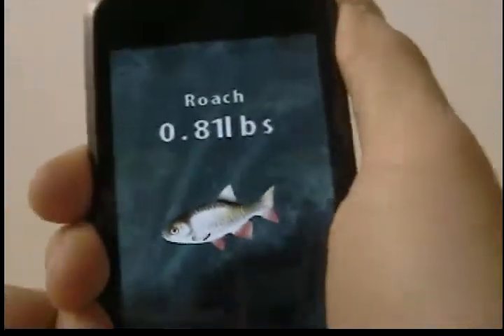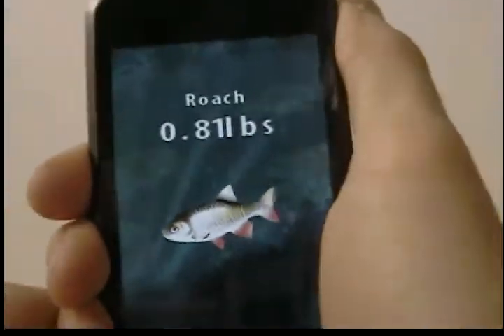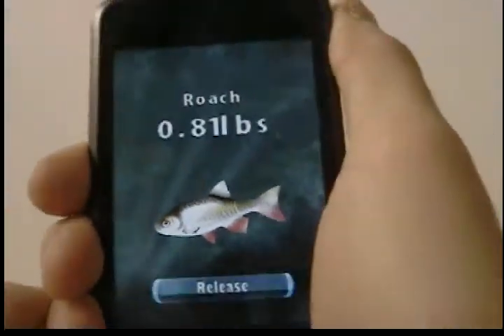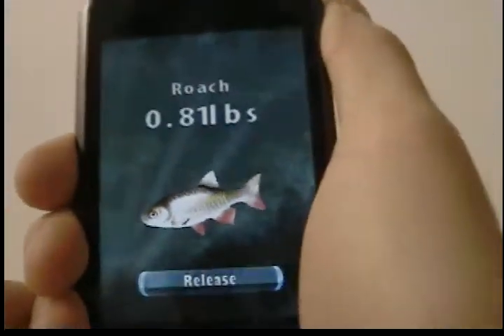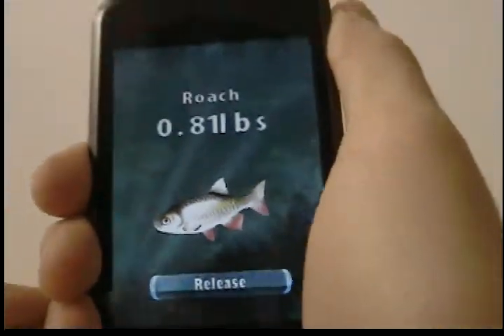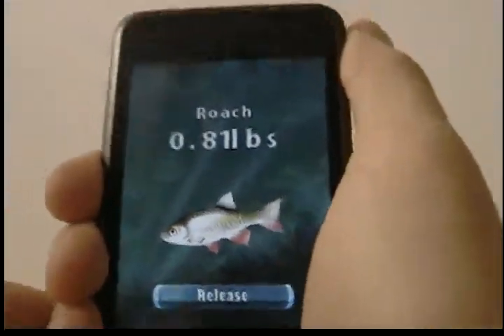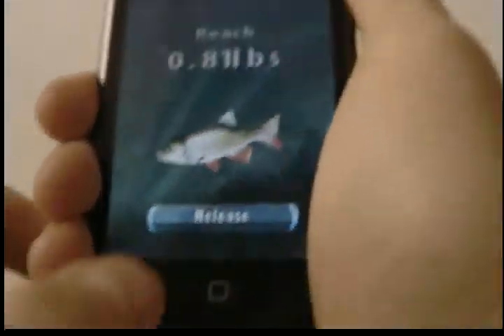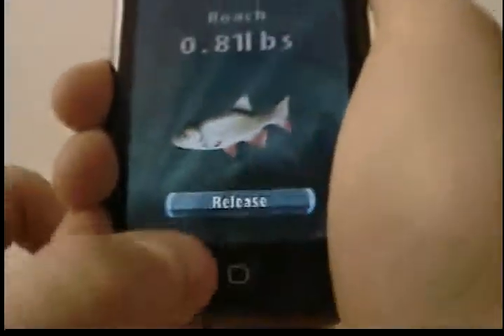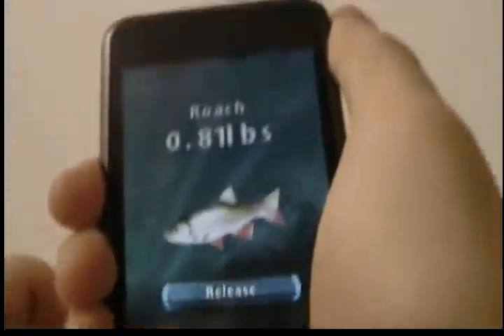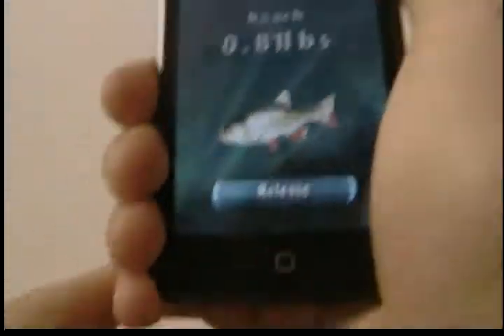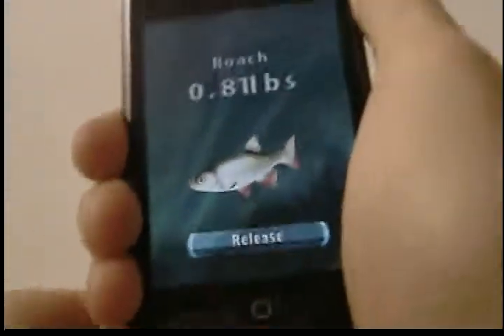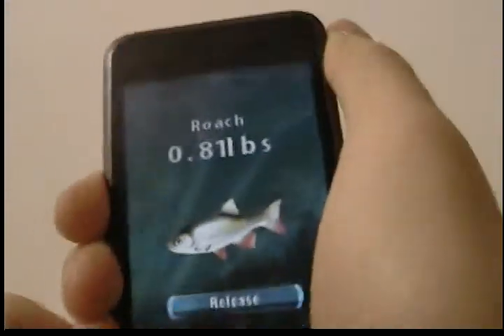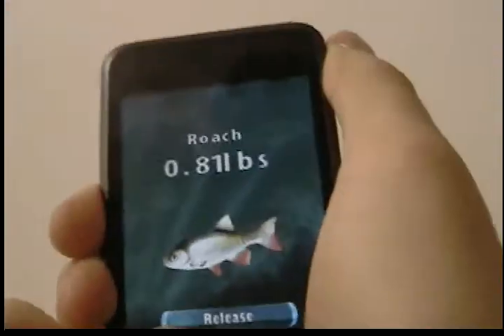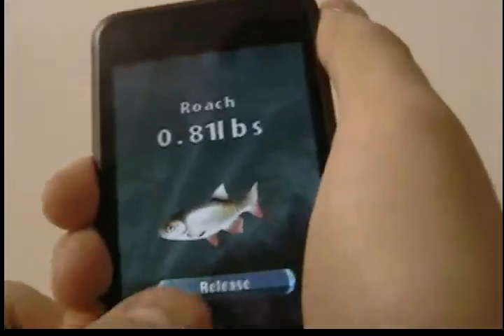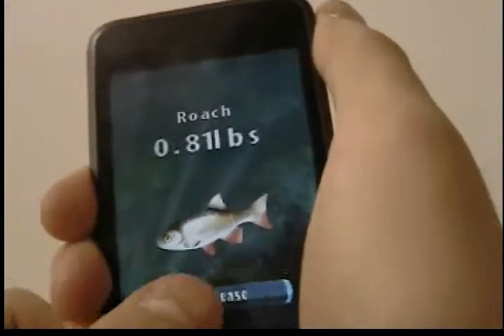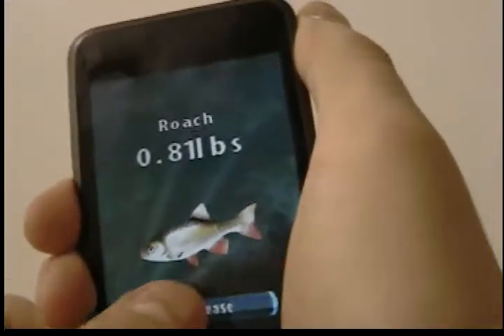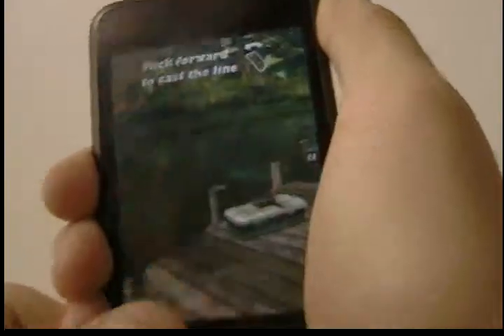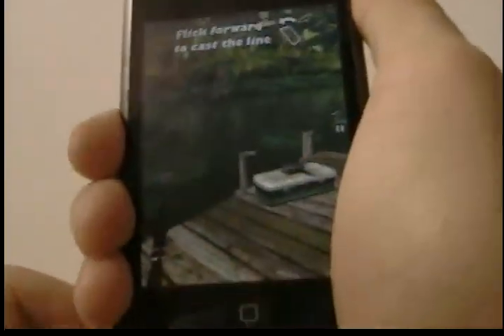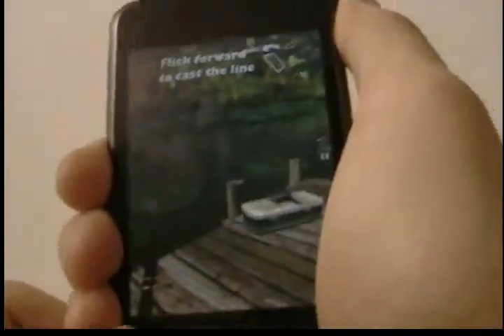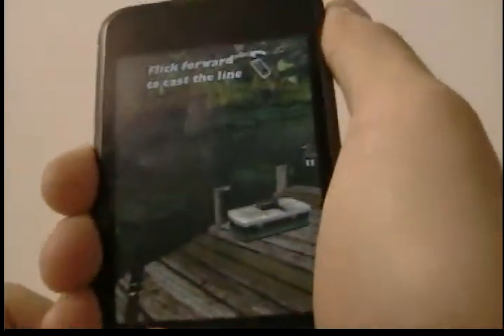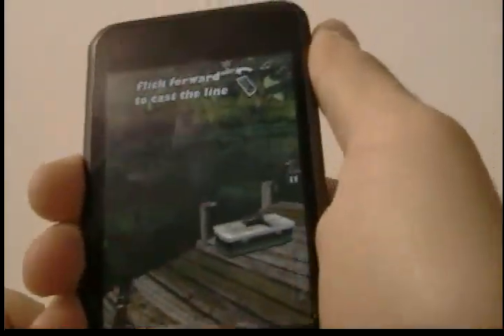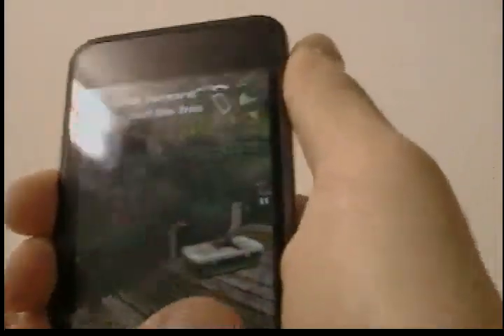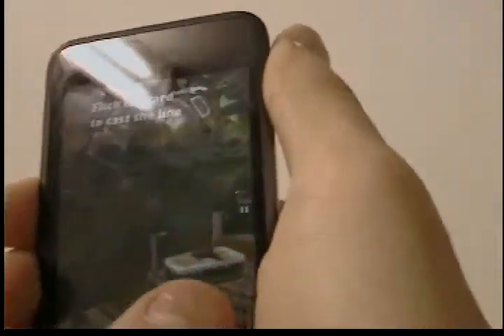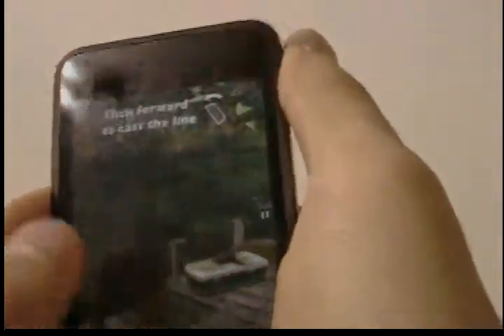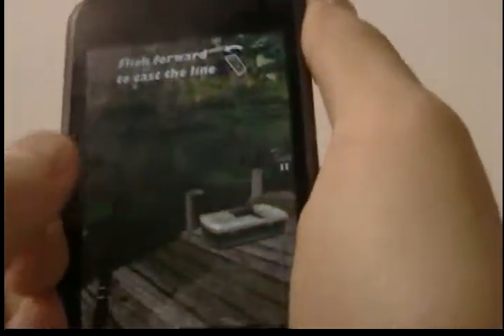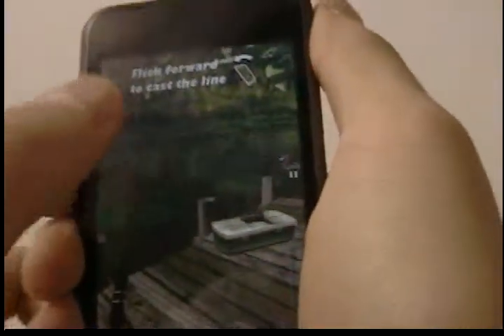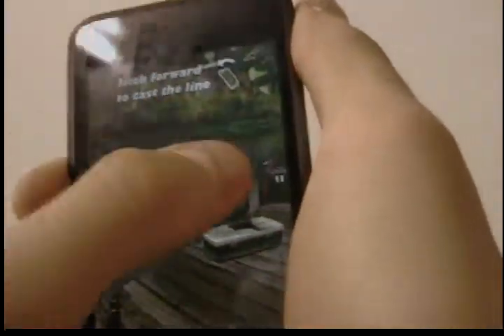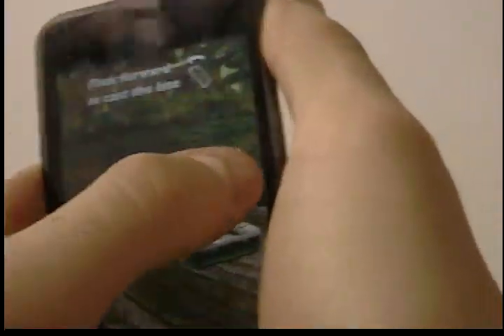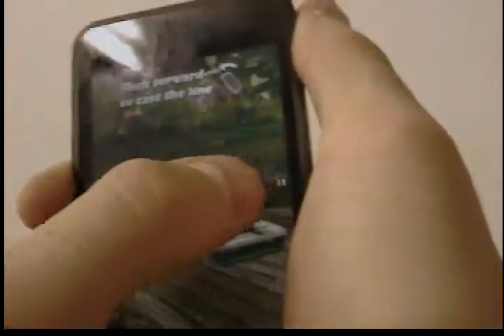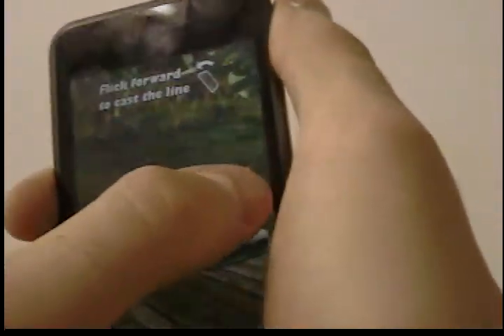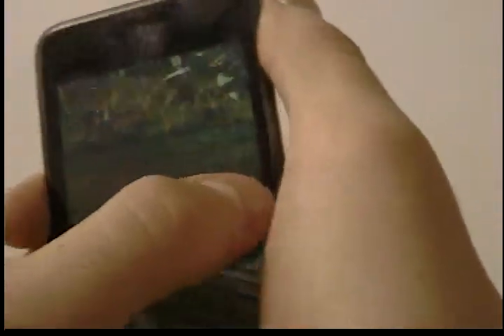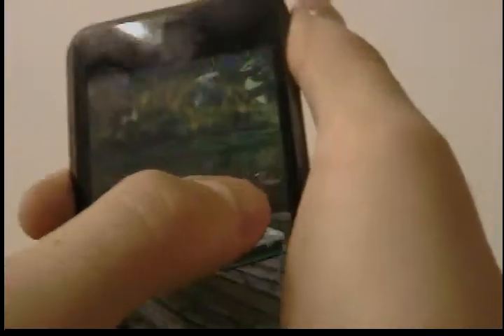Catch your fish. Caught a roach, .81. Then it tells you to release it. So you animal lovers out there, very nice letting you release it.